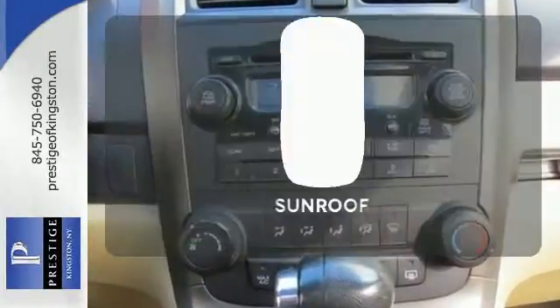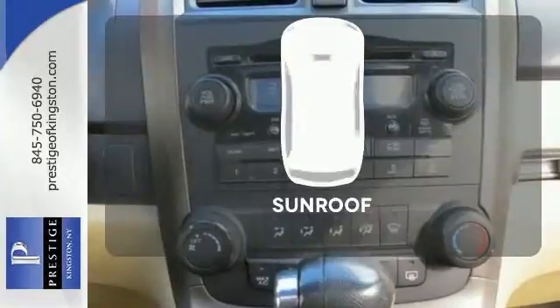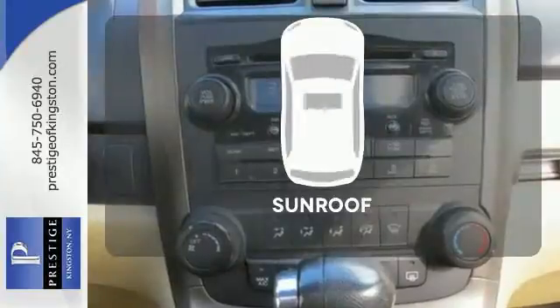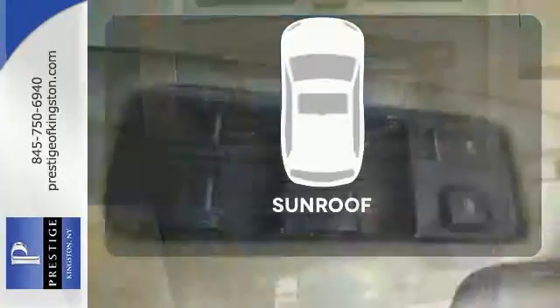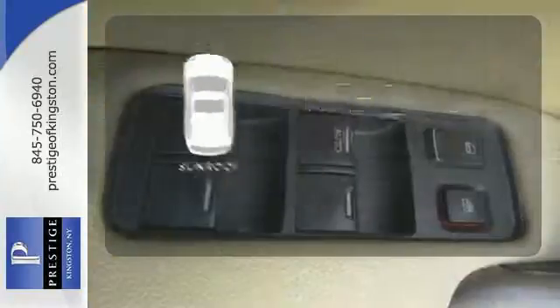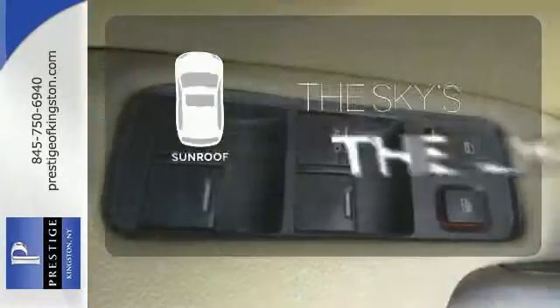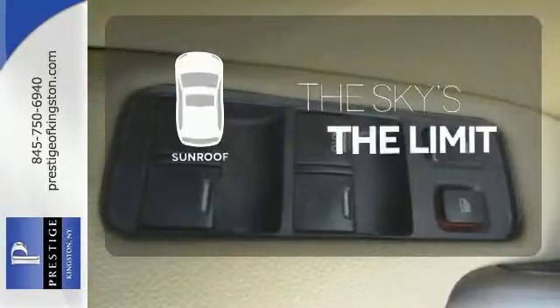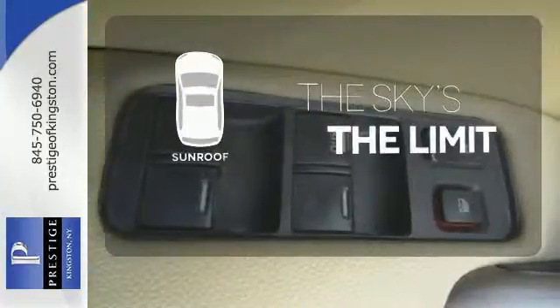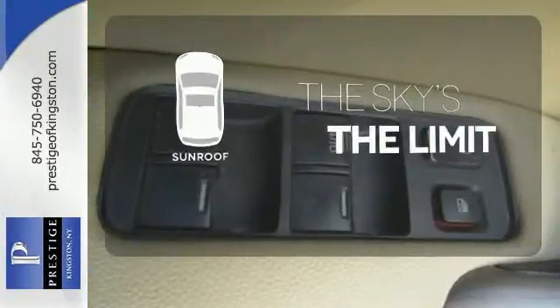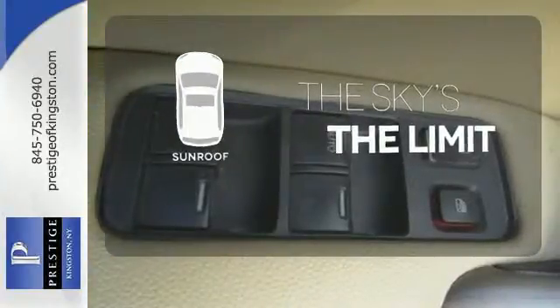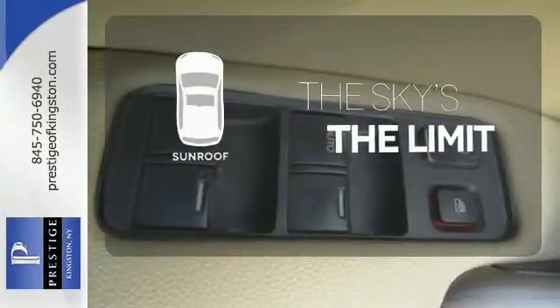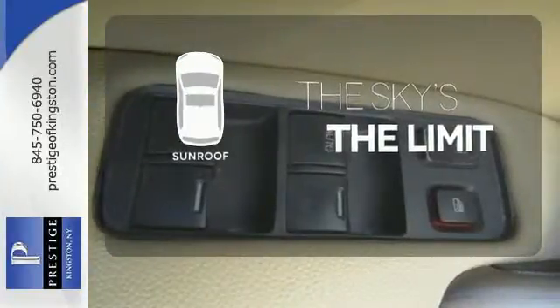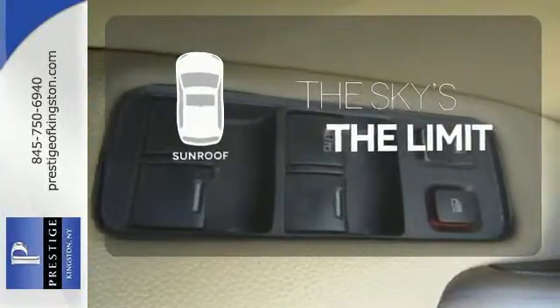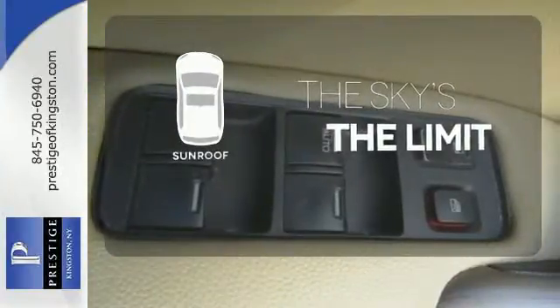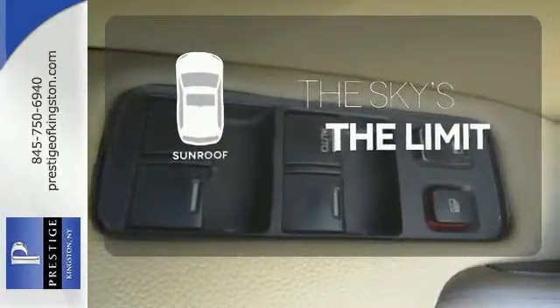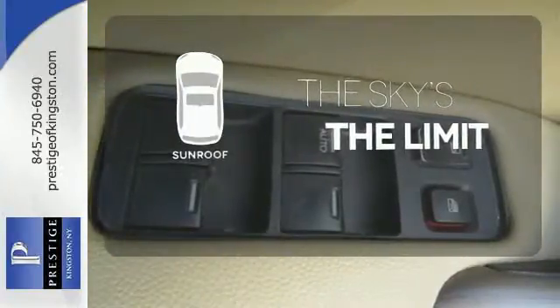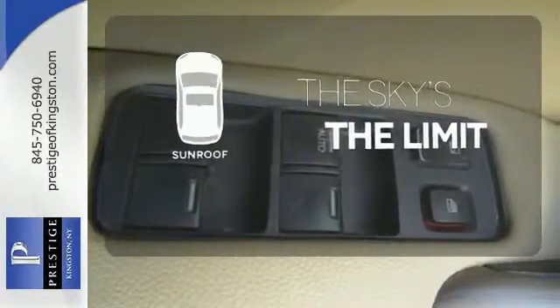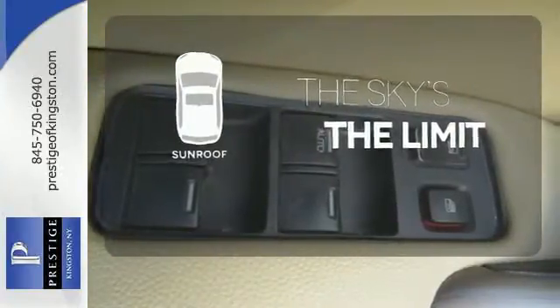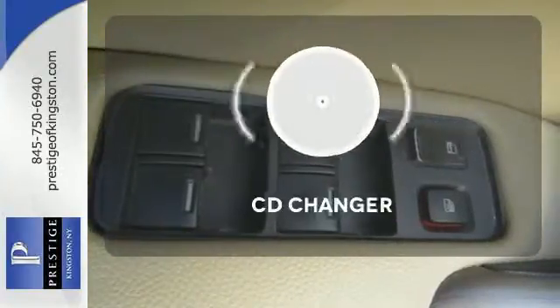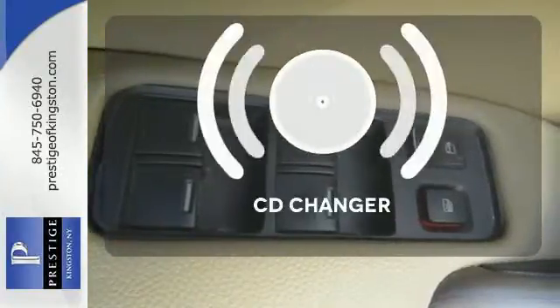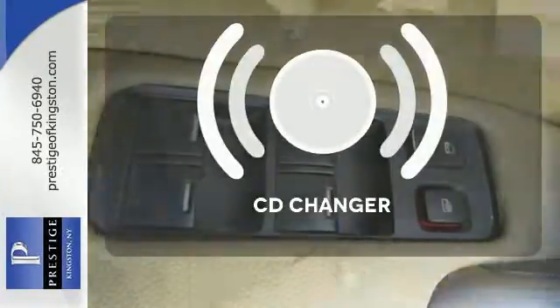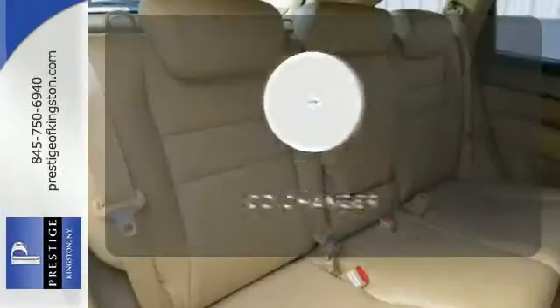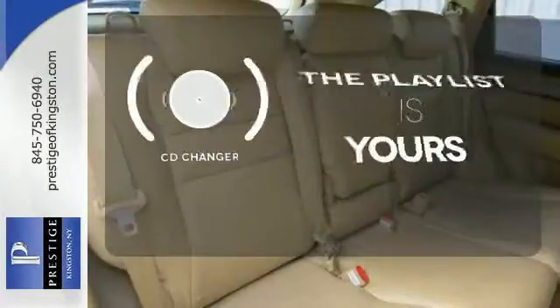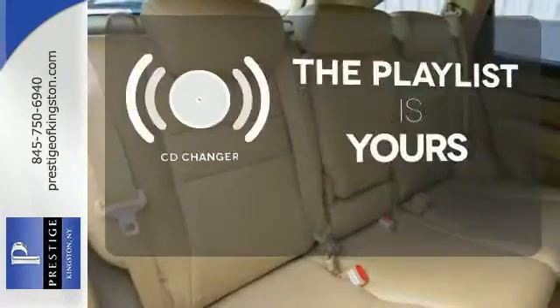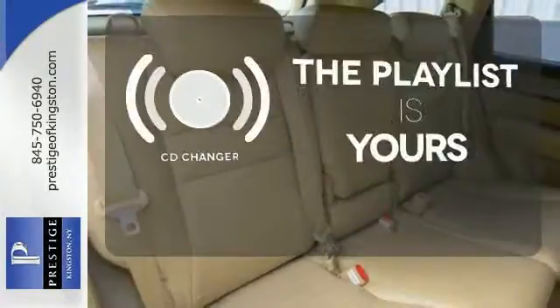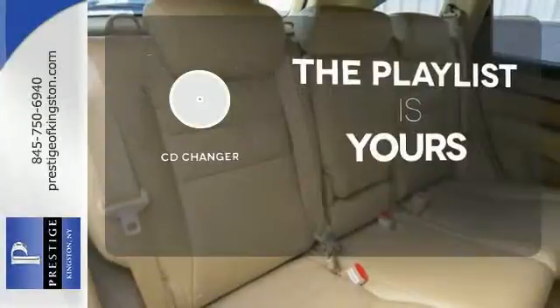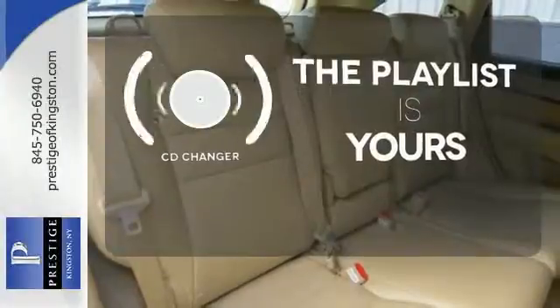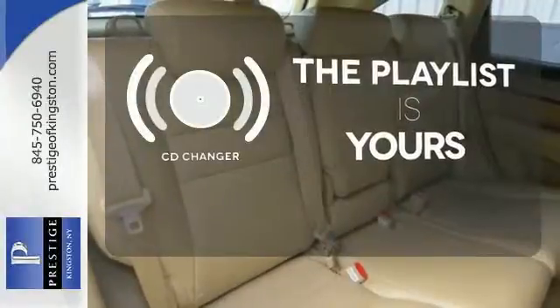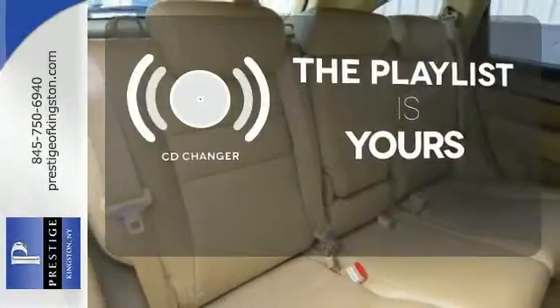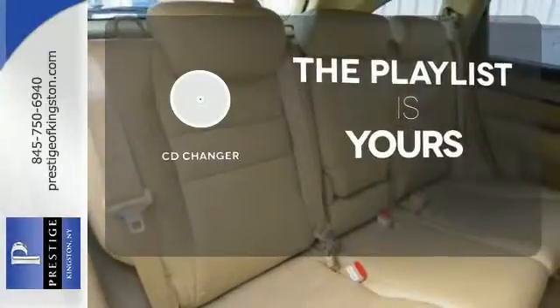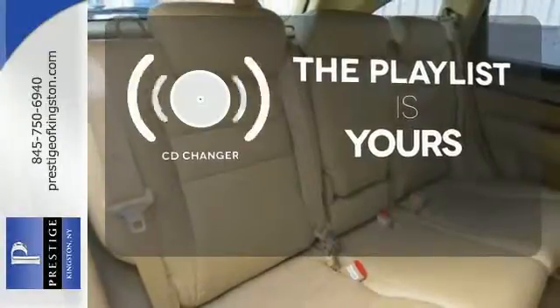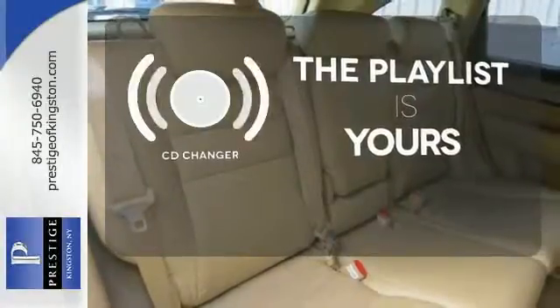Get your daily vitamin D by opening up the sunroof. Stop fumbling for the right album — you have a CD changer.